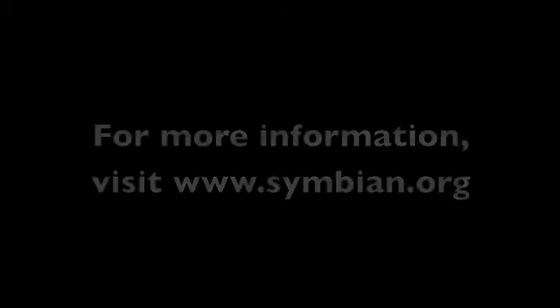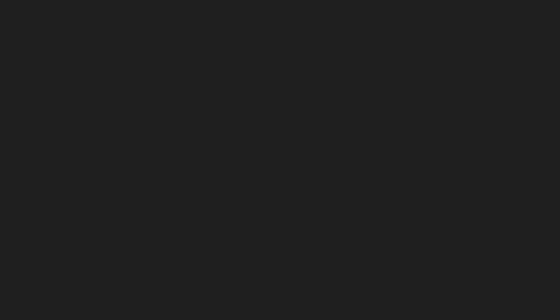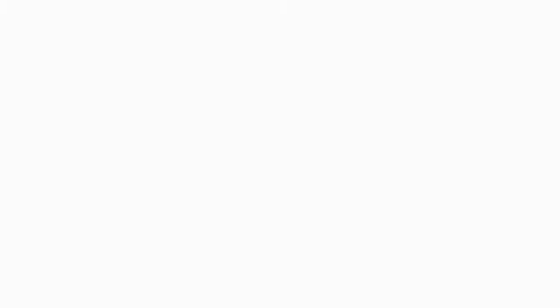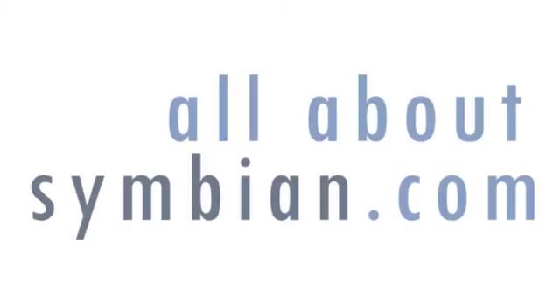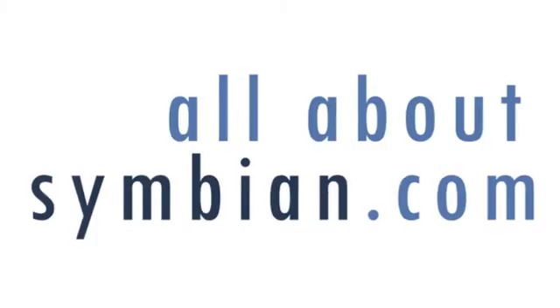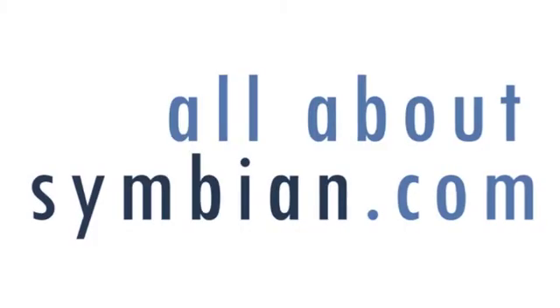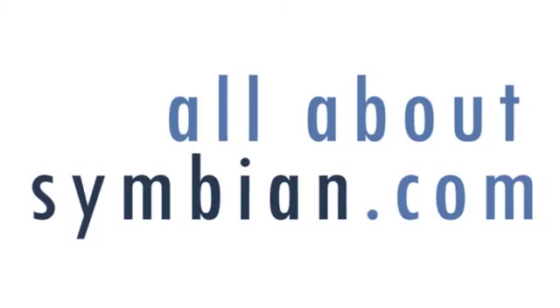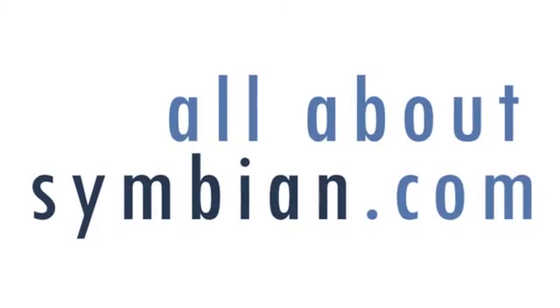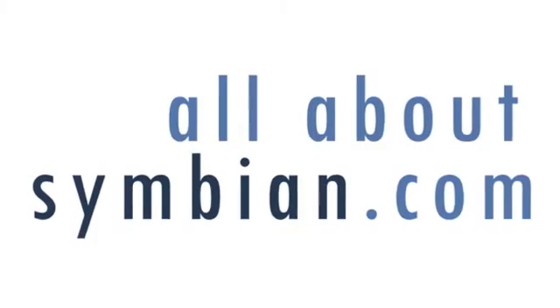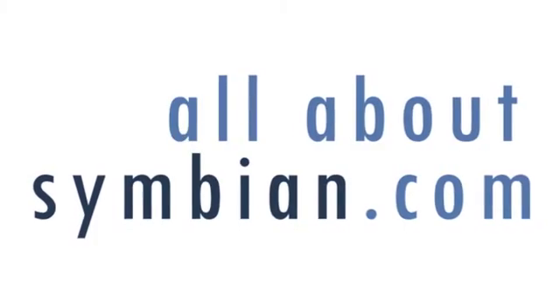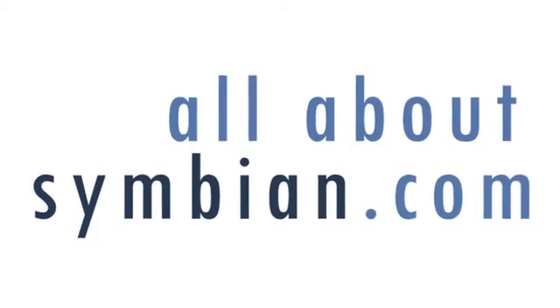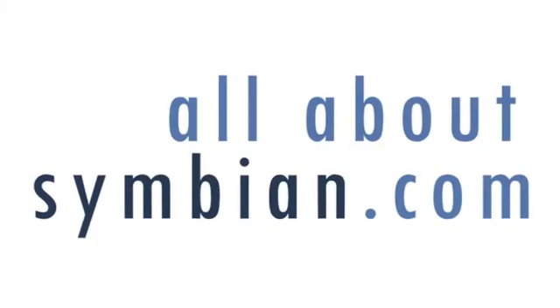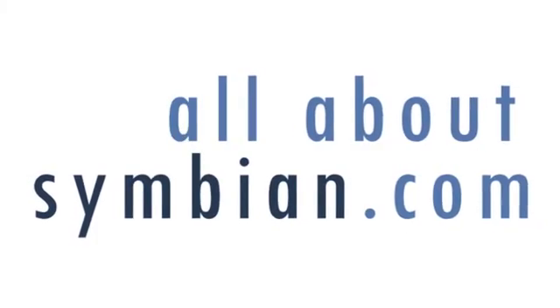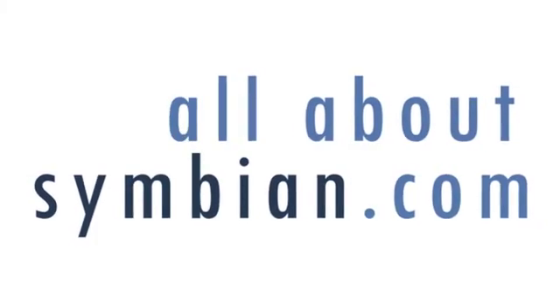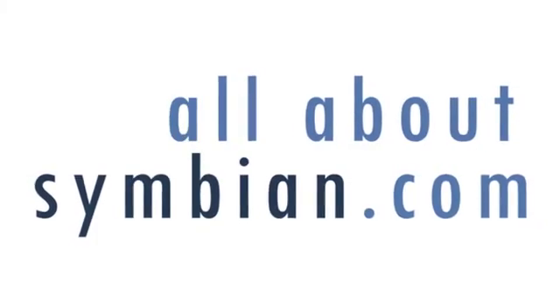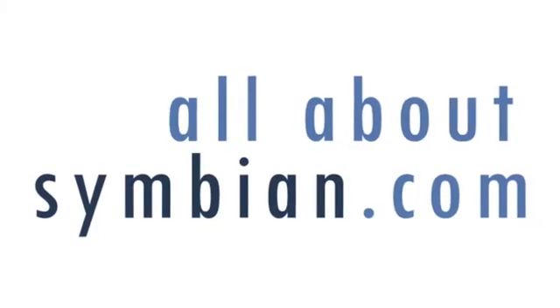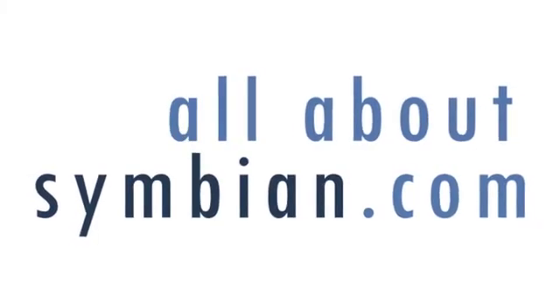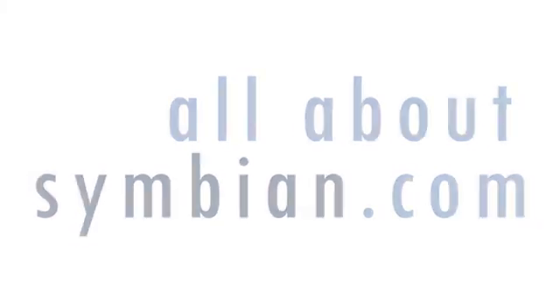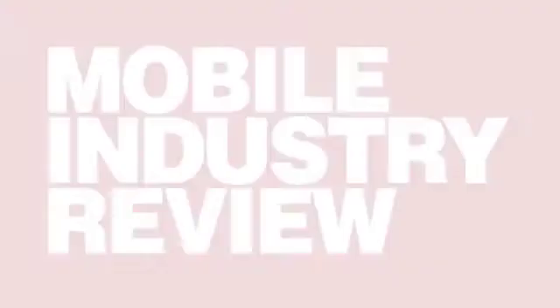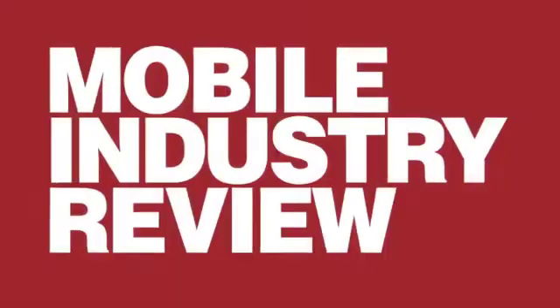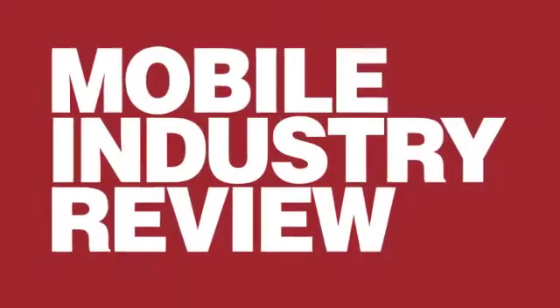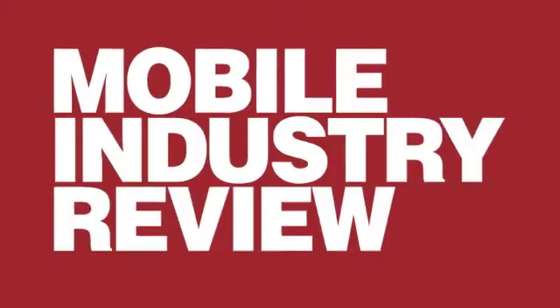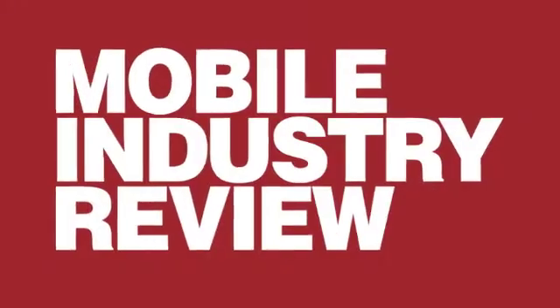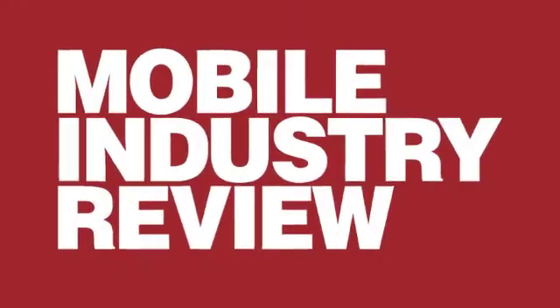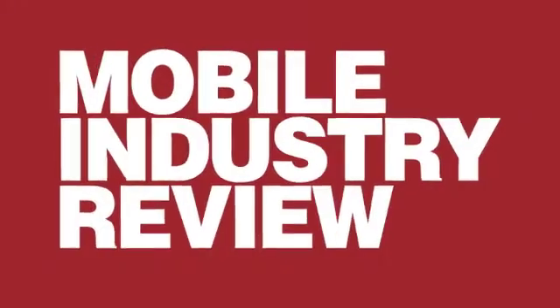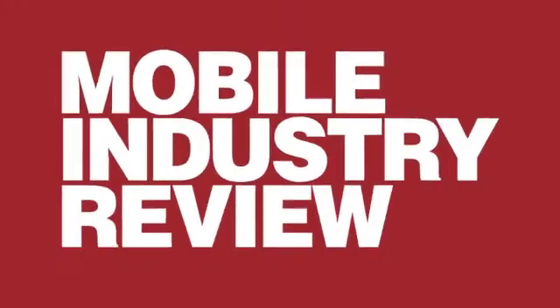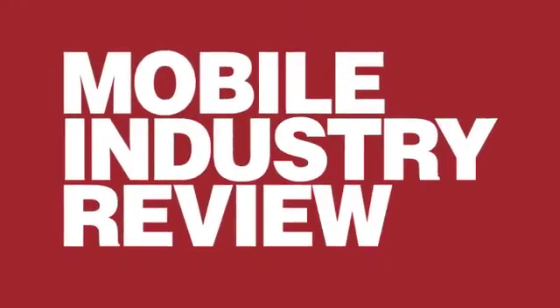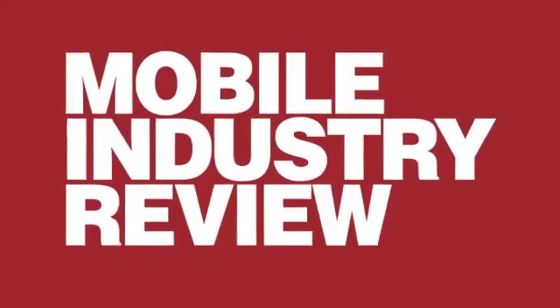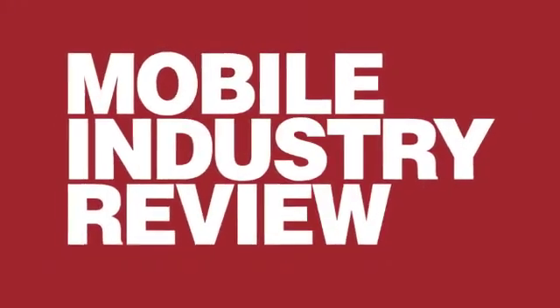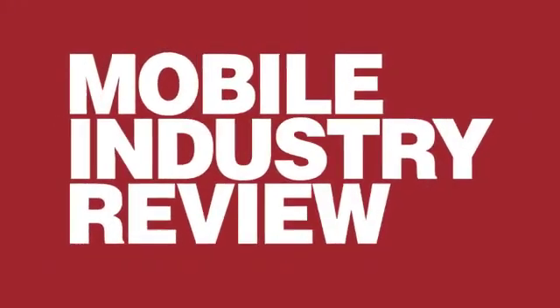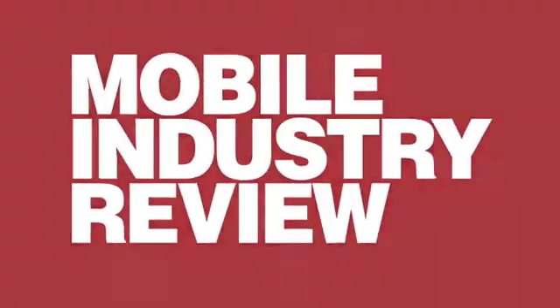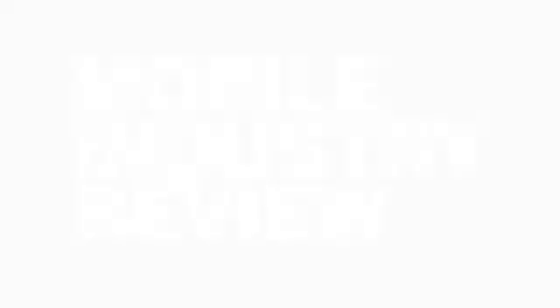Stay tuned for more at All About Symbian and Mobile Industry Reviews.